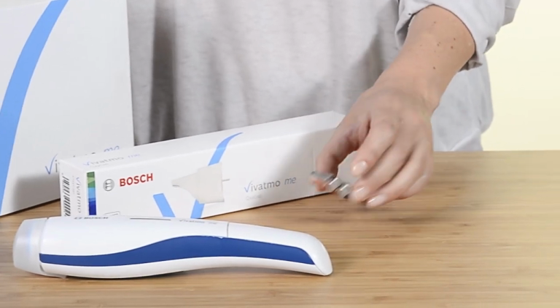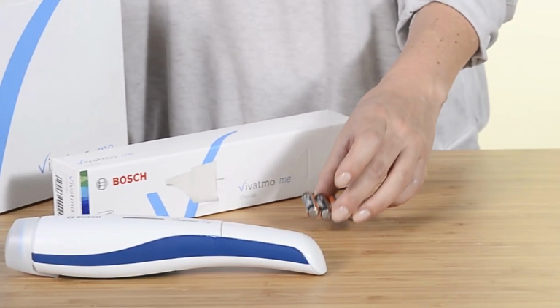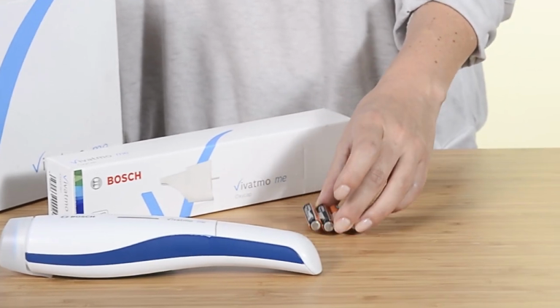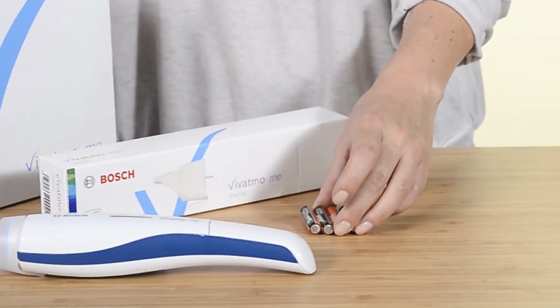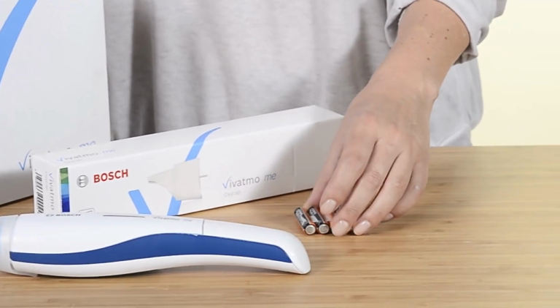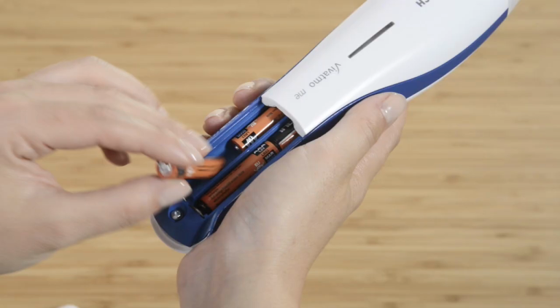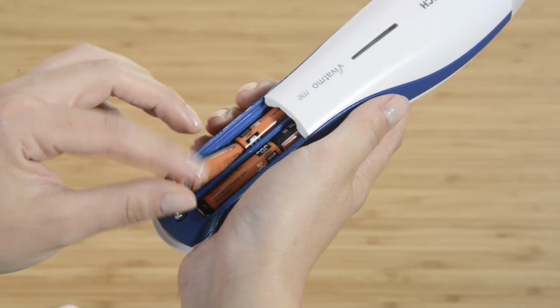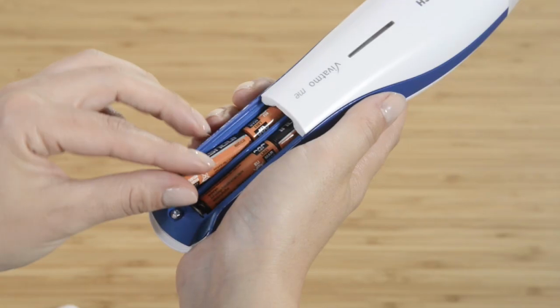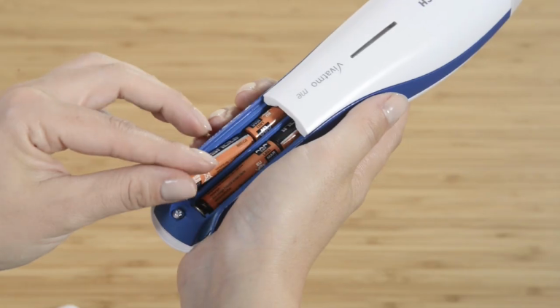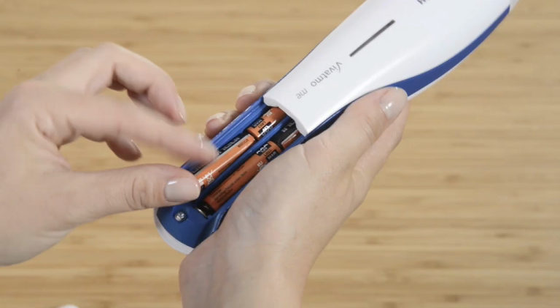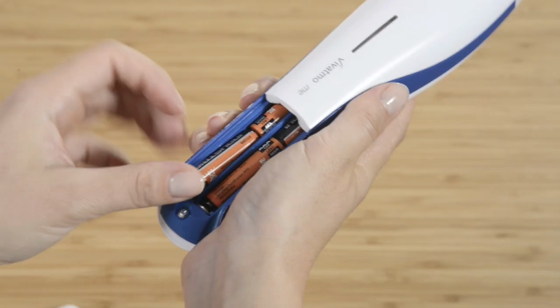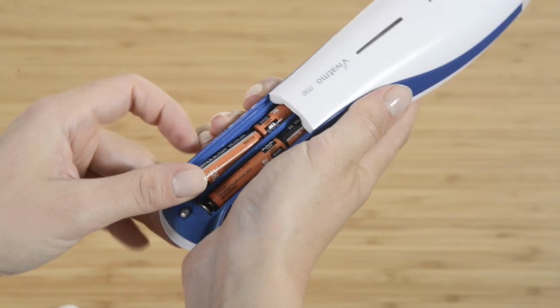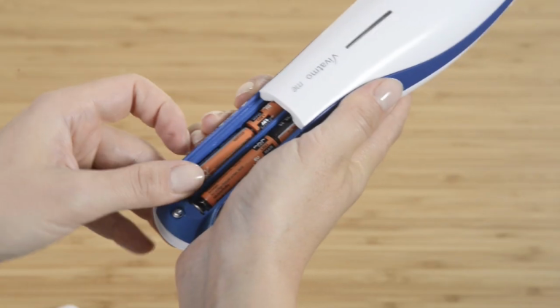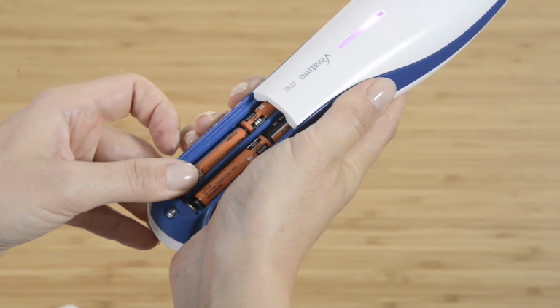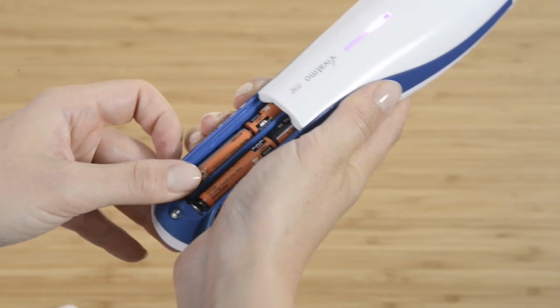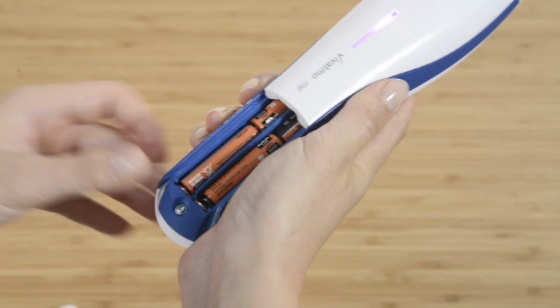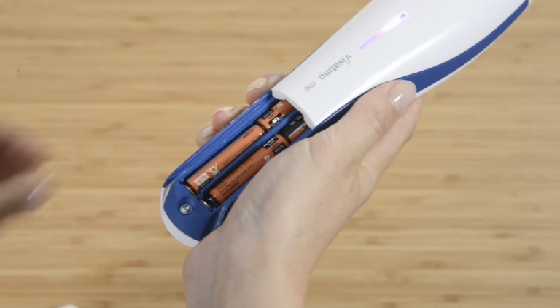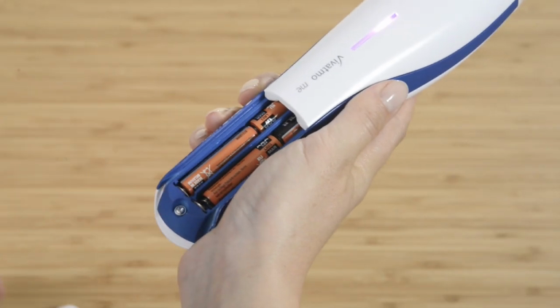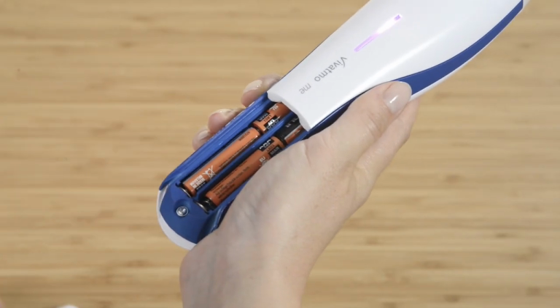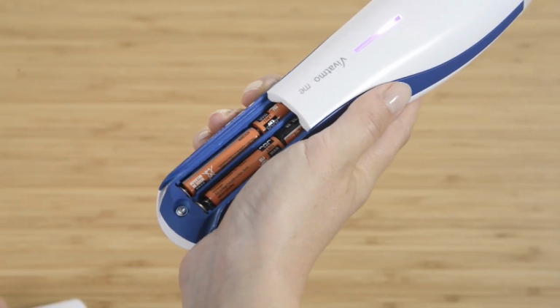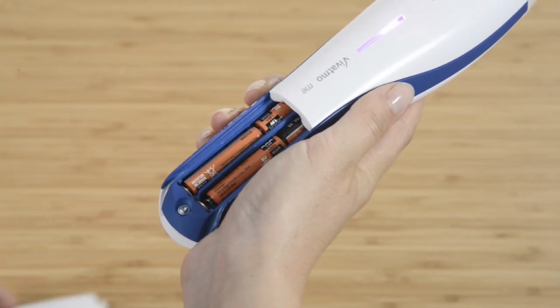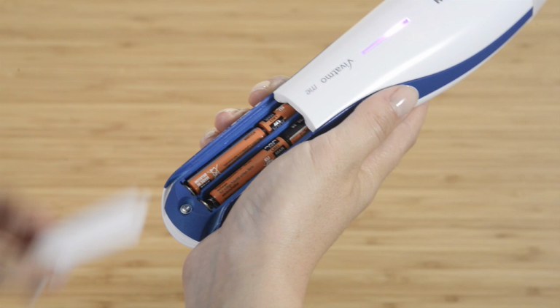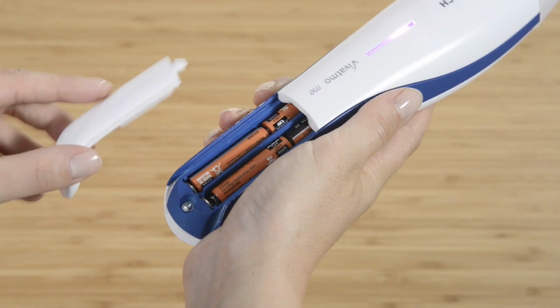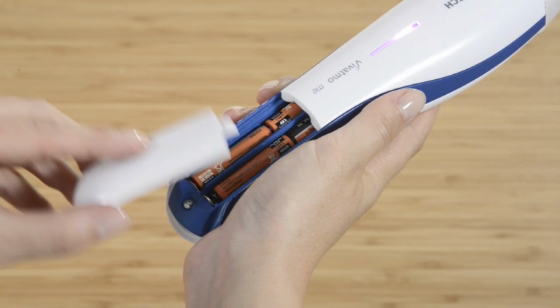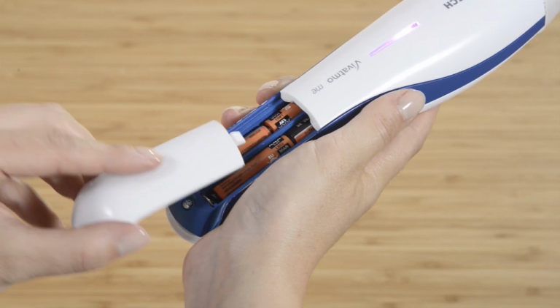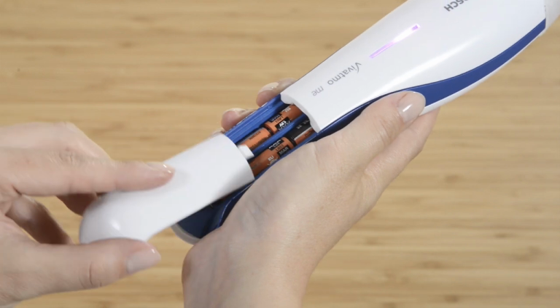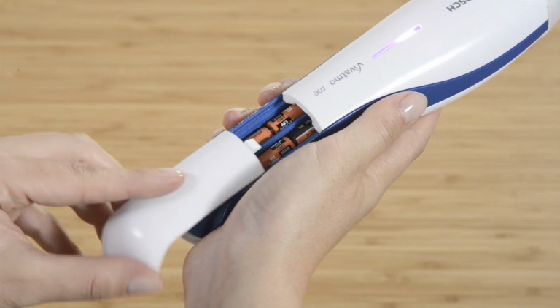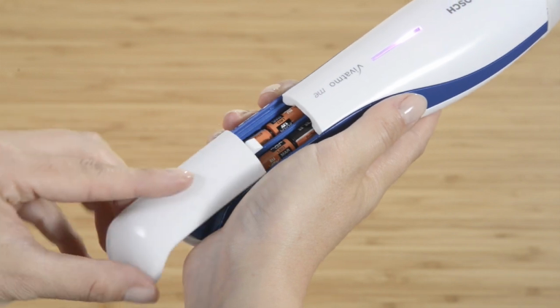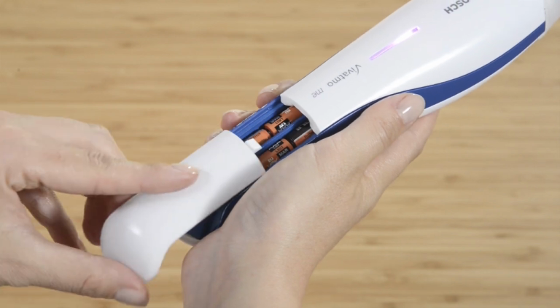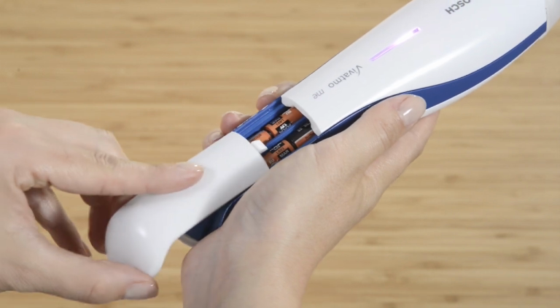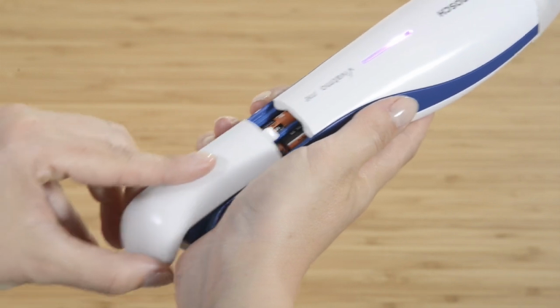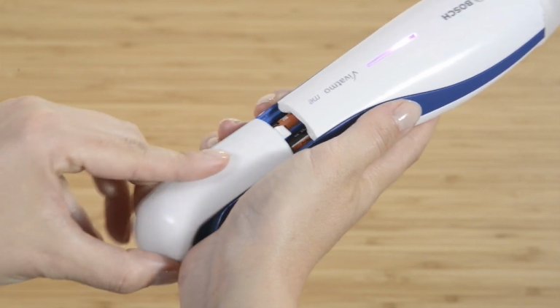Extremely simple to use. First of all, insert the four batteries into the battery compartment and press on.